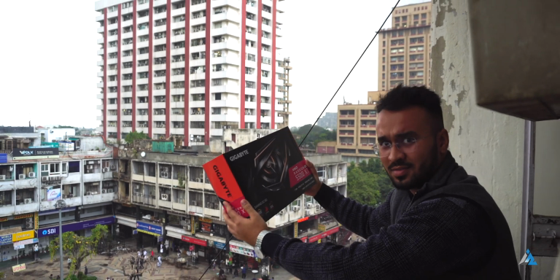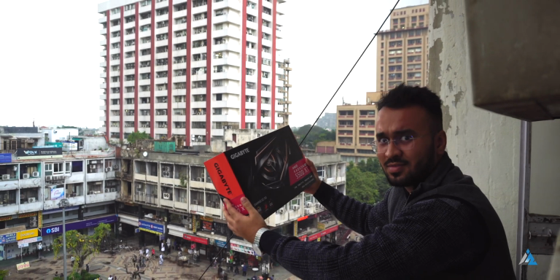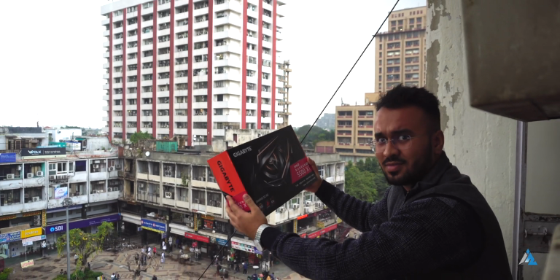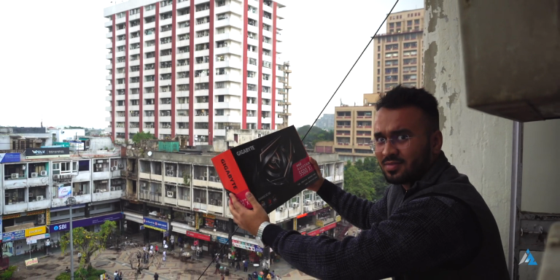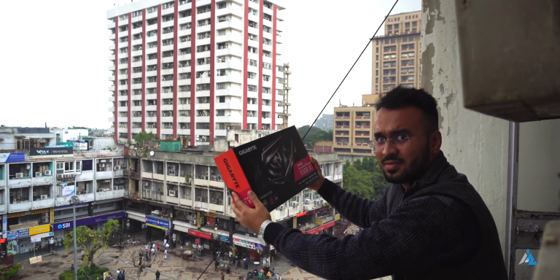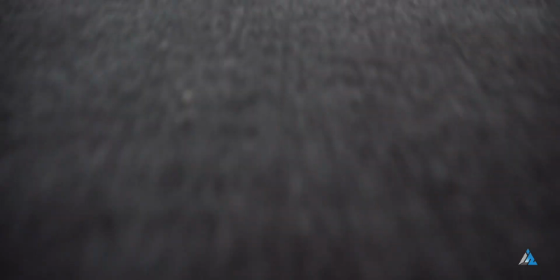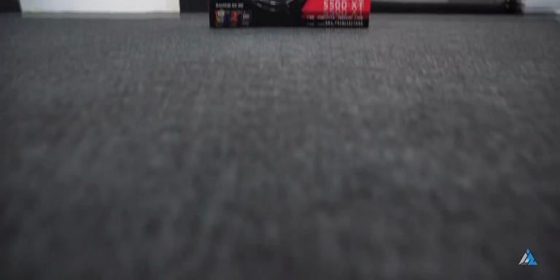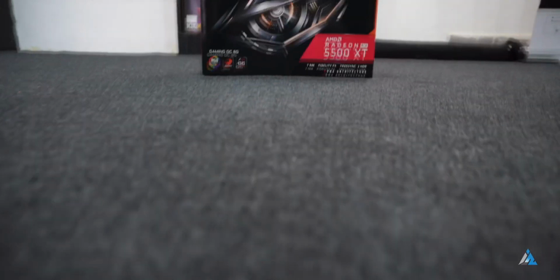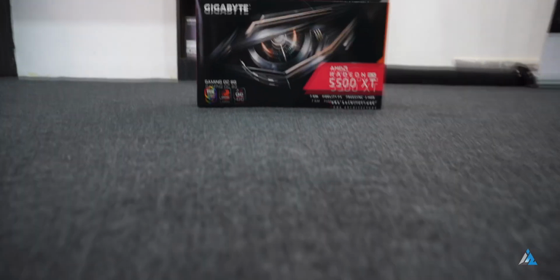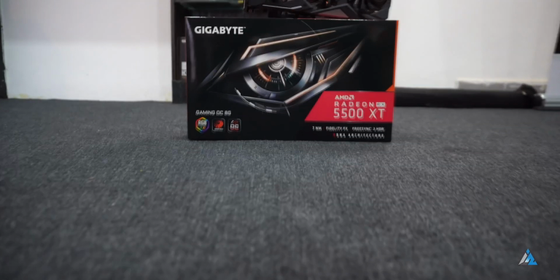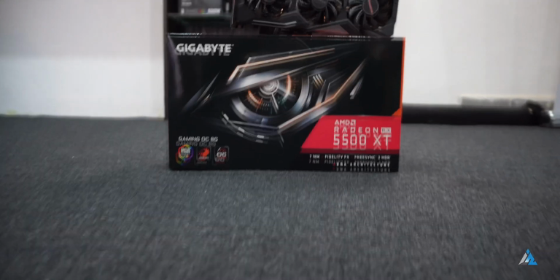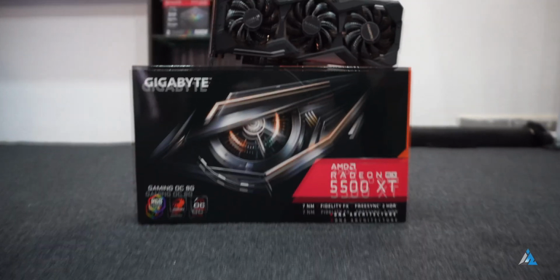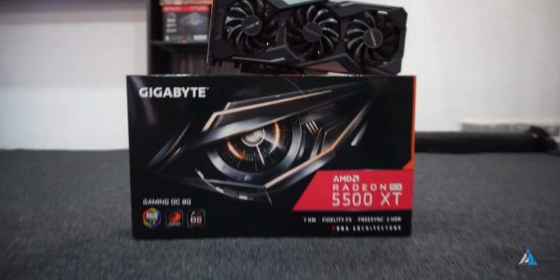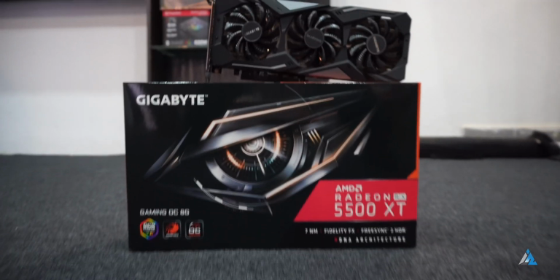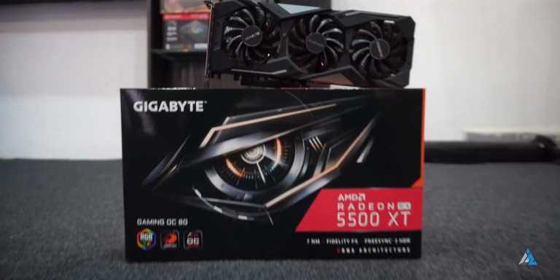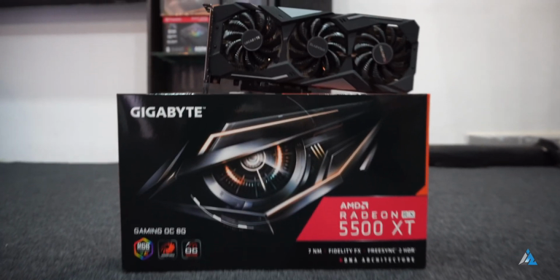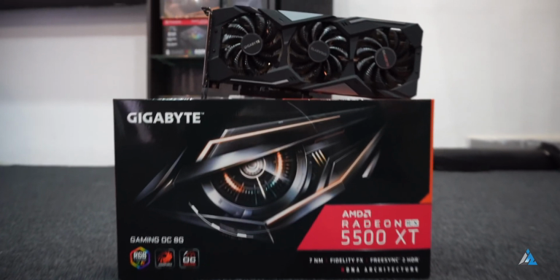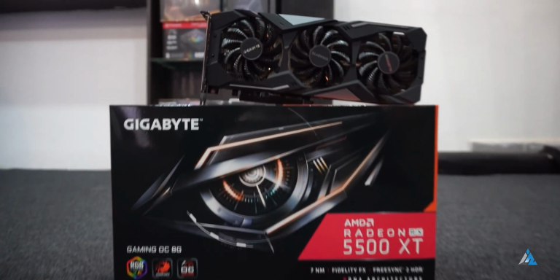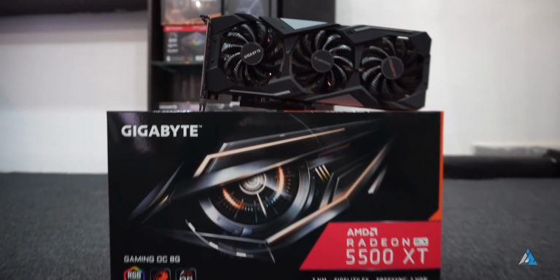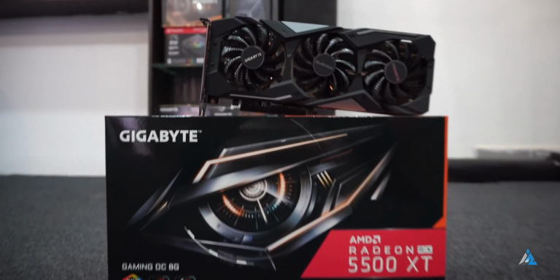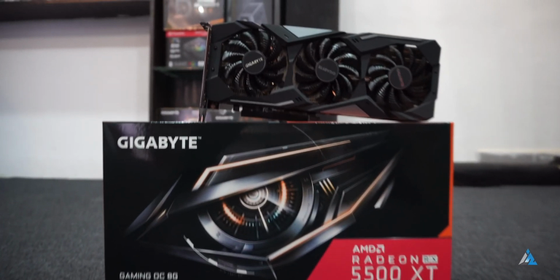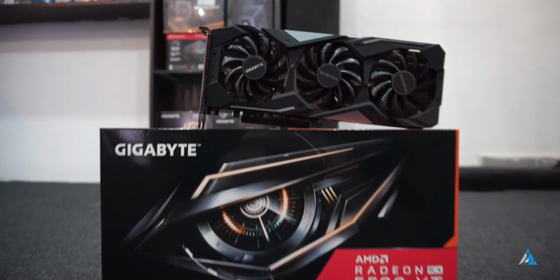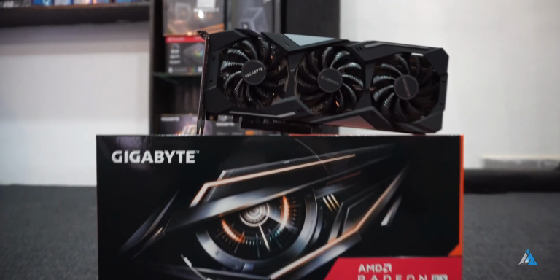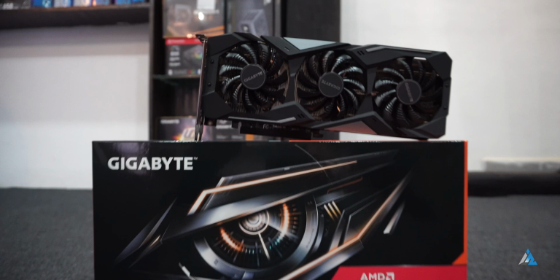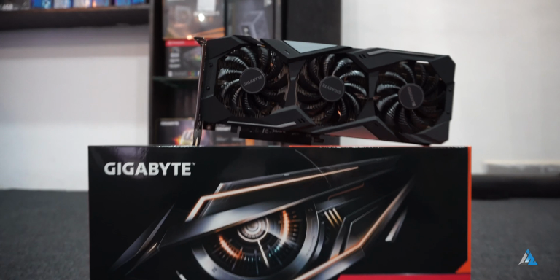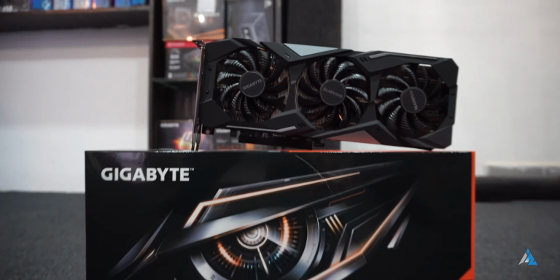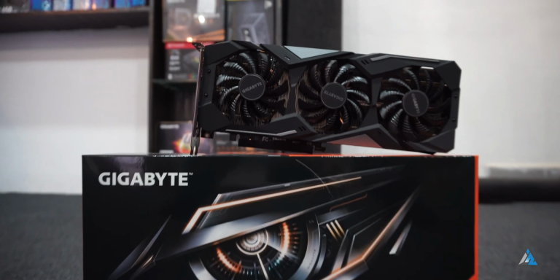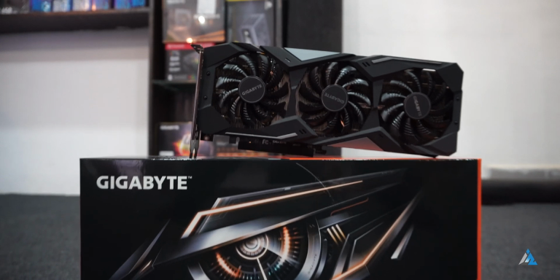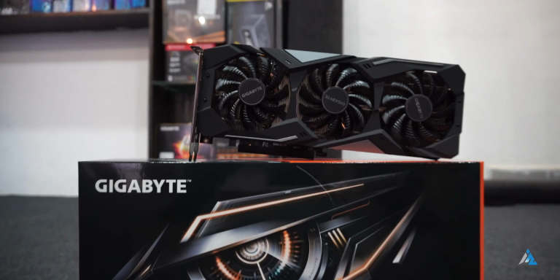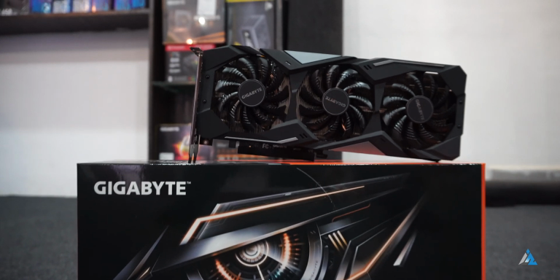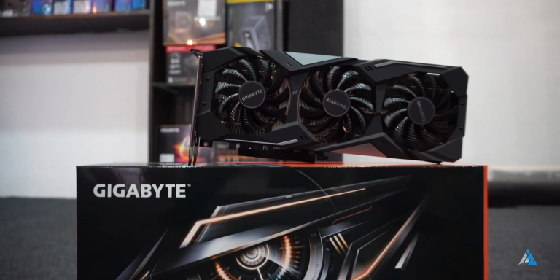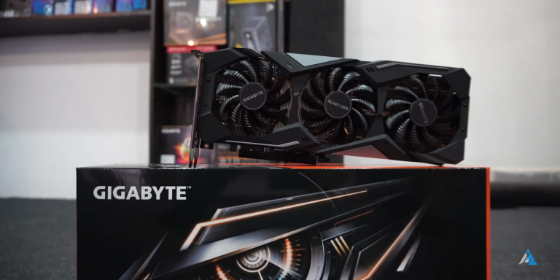Hello folks, this is Aitmanaj Huffman from Spyroids.com and today we are going to talk about the Radeon RX 5500 XT.